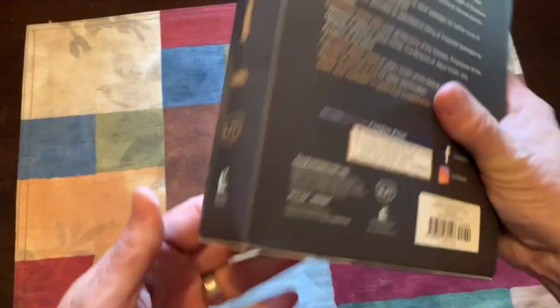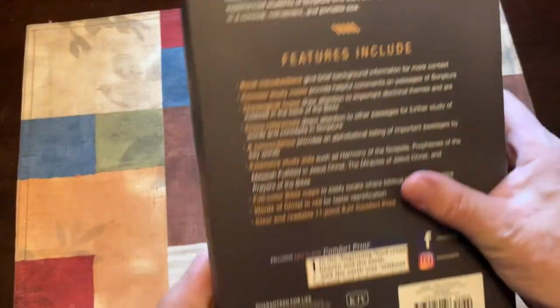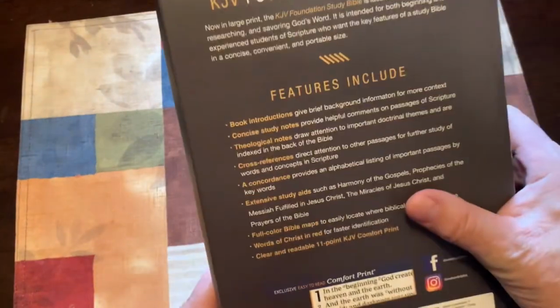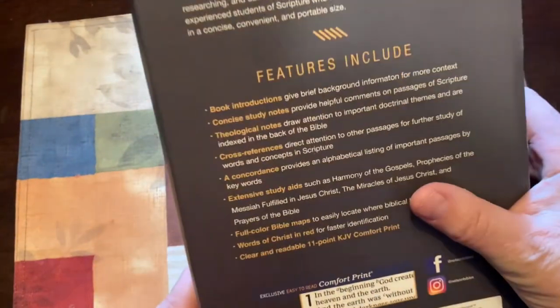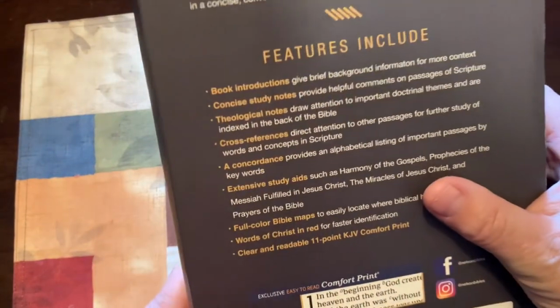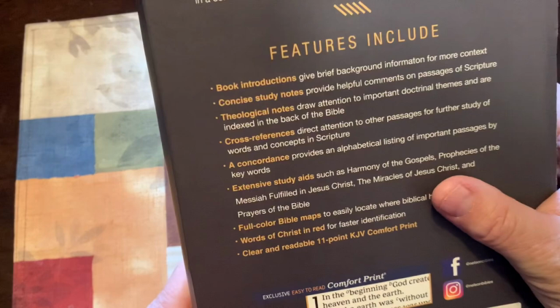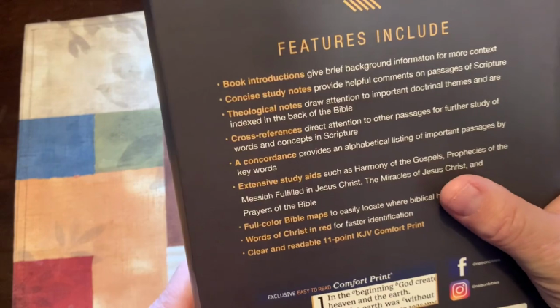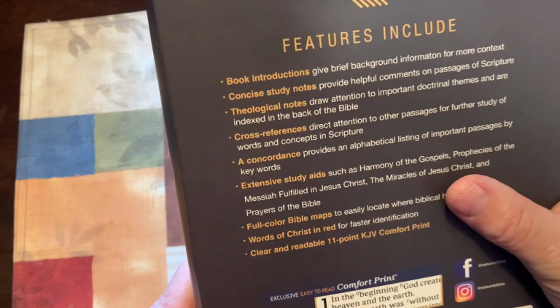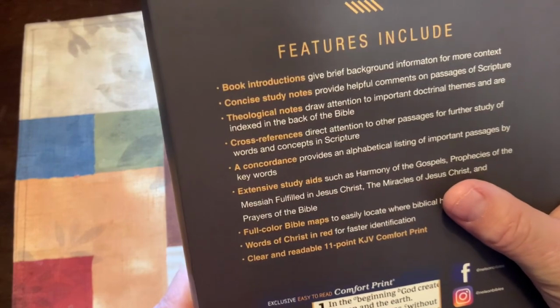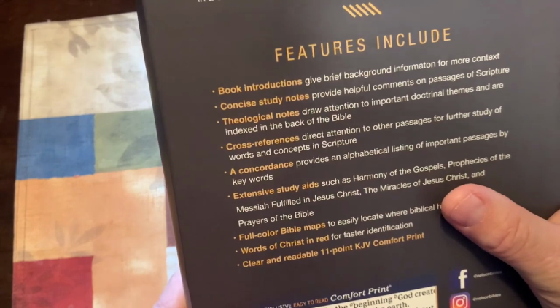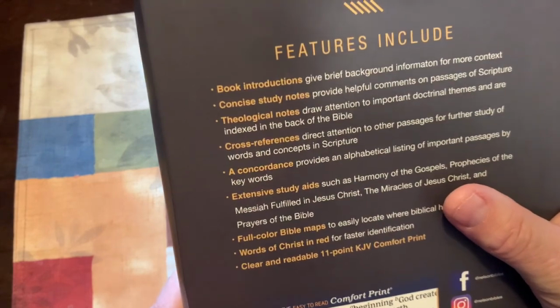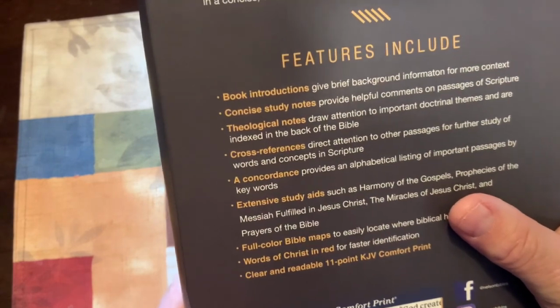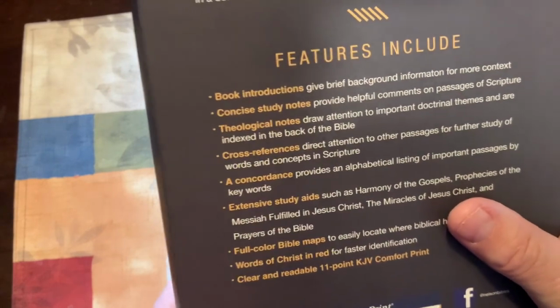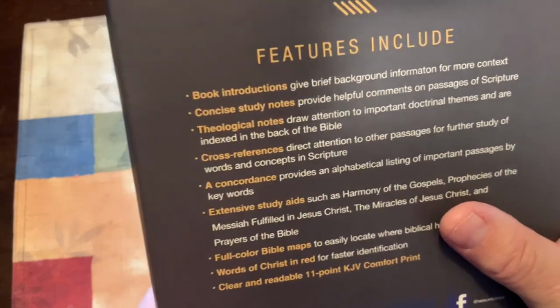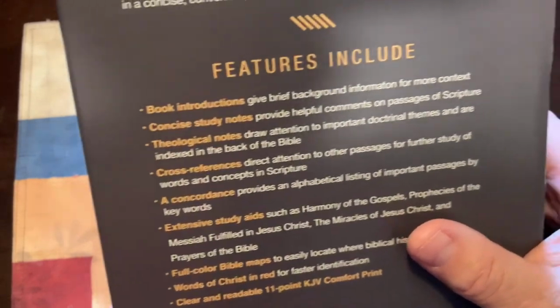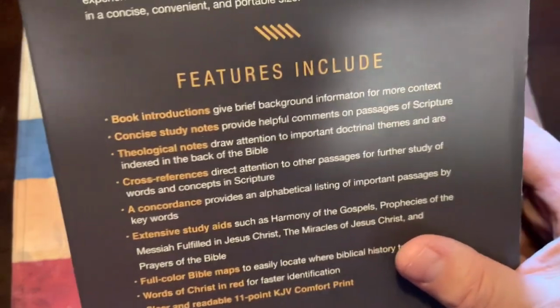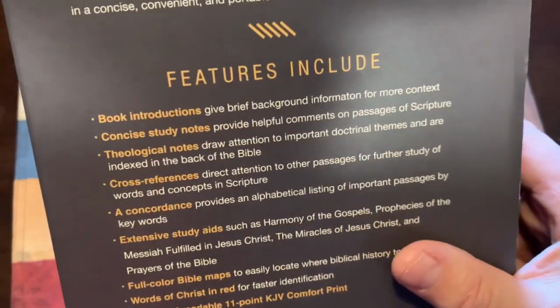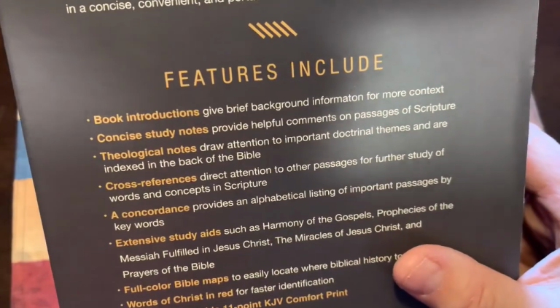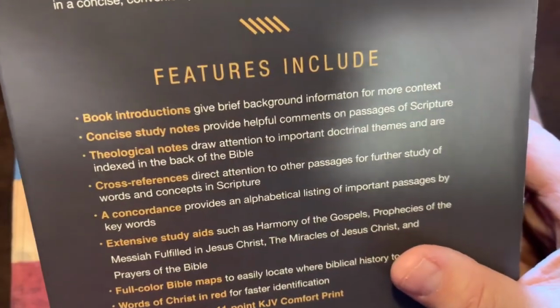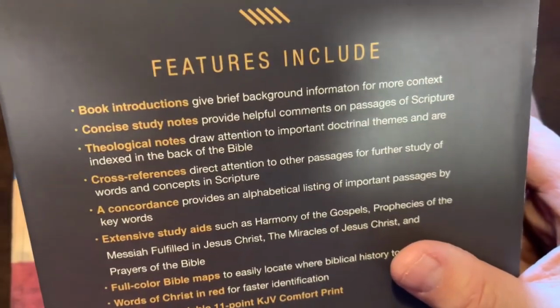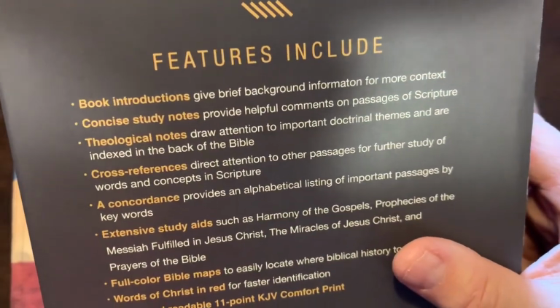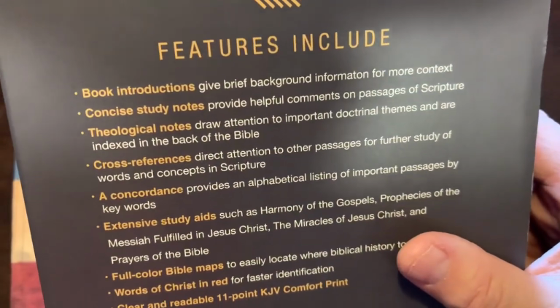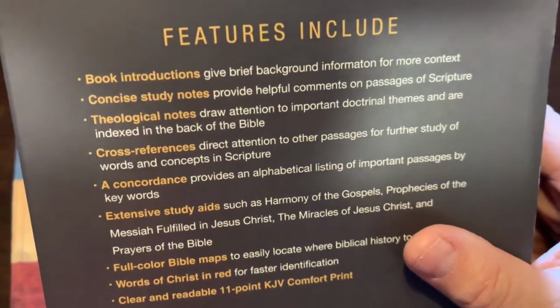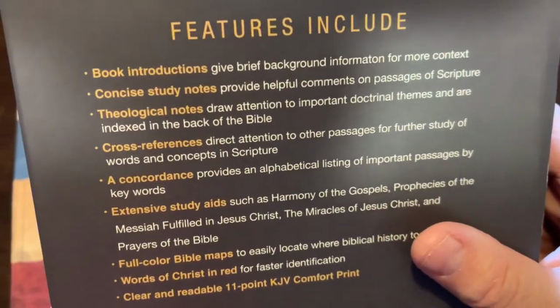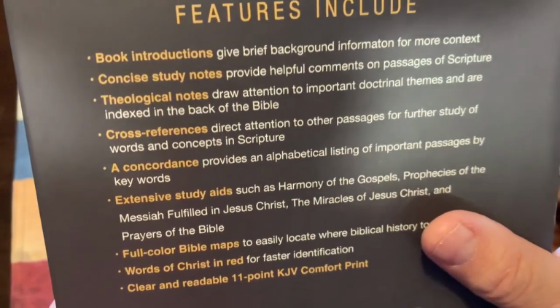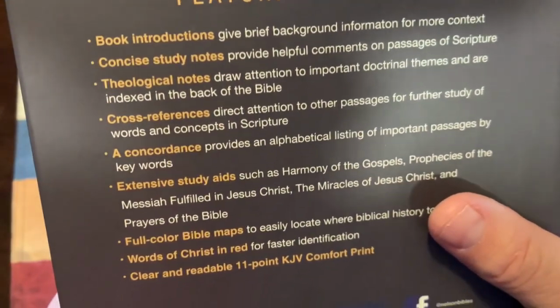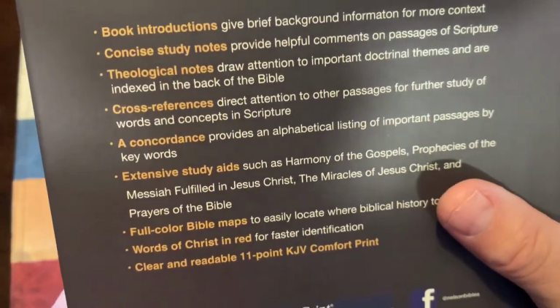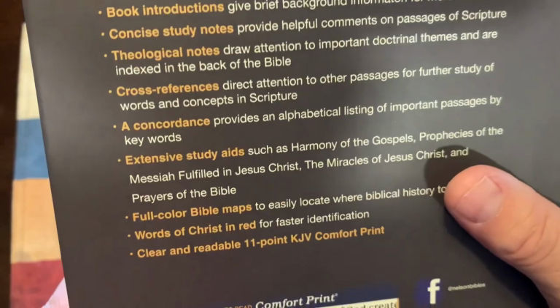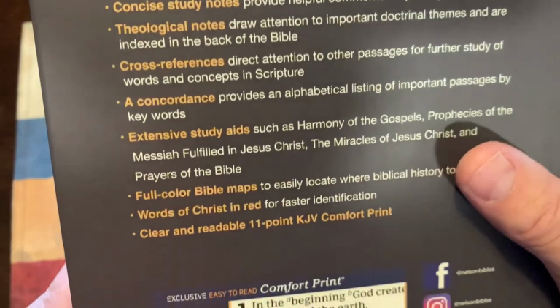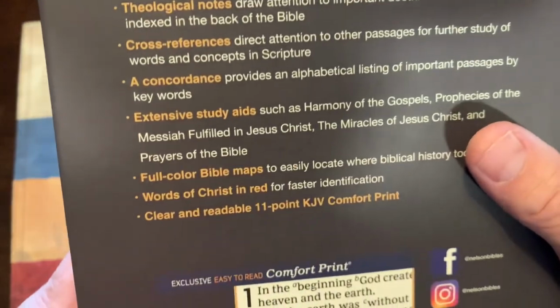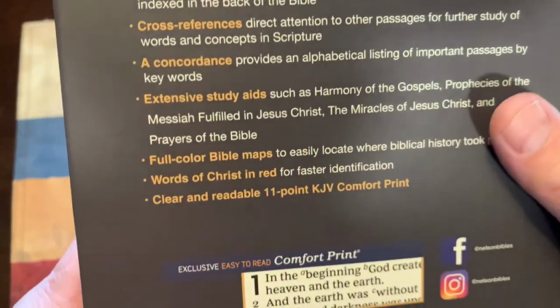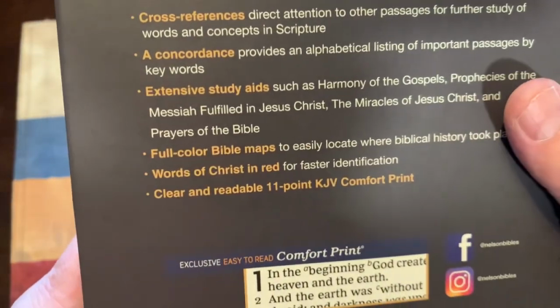If you want to pause in the back, it gives you some of the information. It is in the Comfort Print, so there's some information about the Bible there.